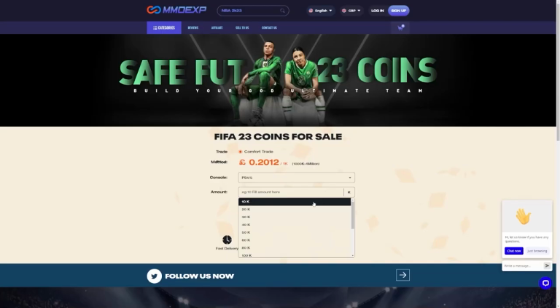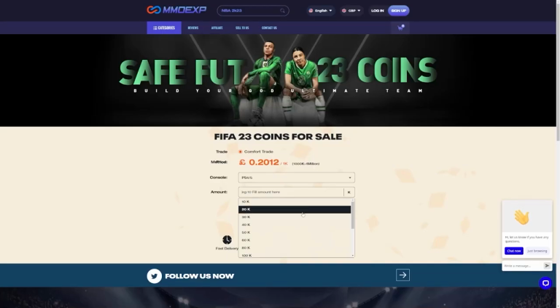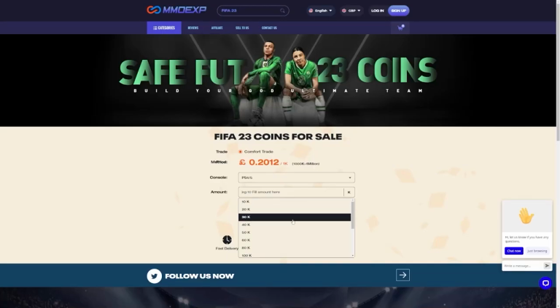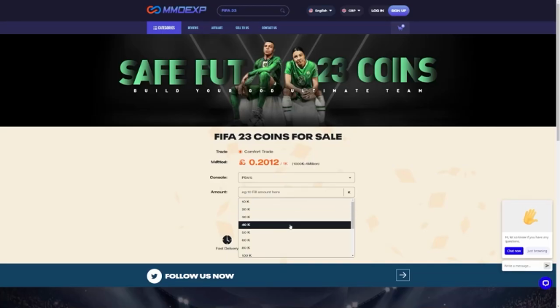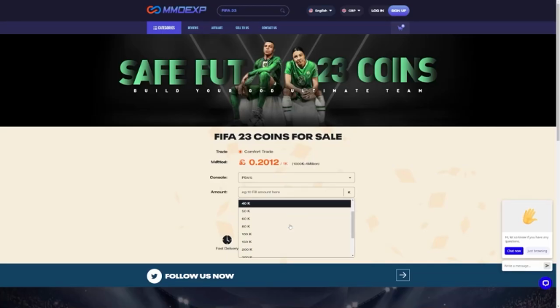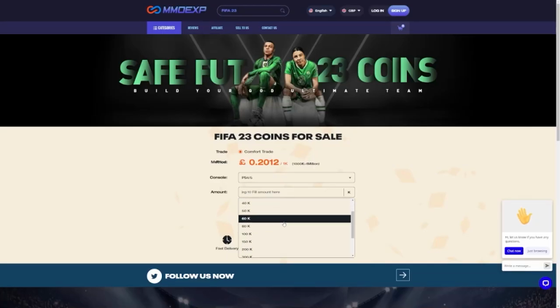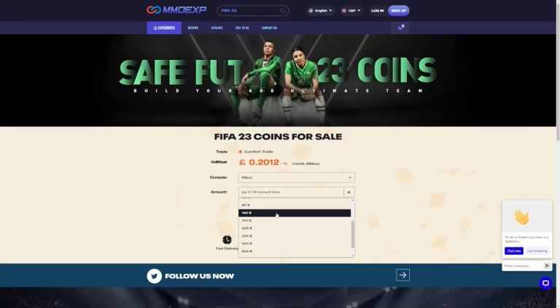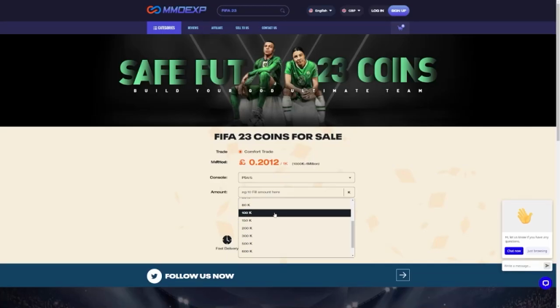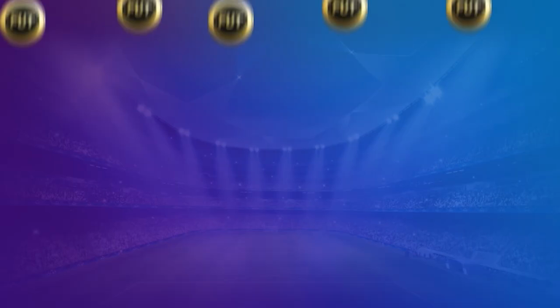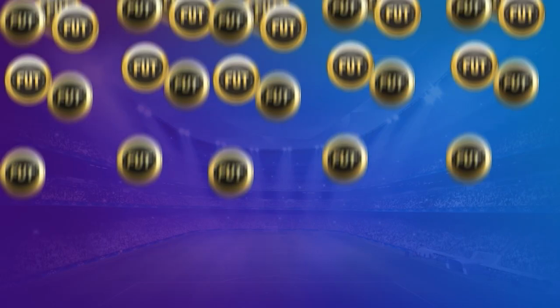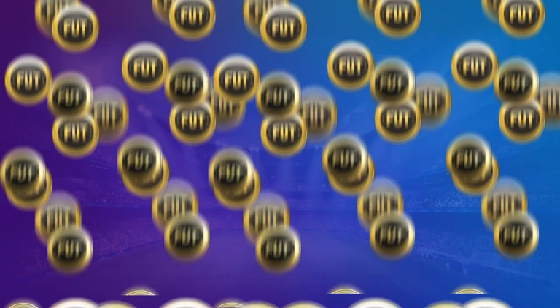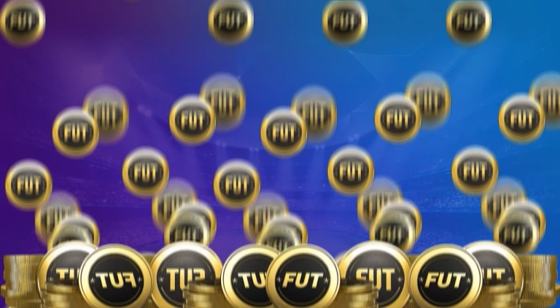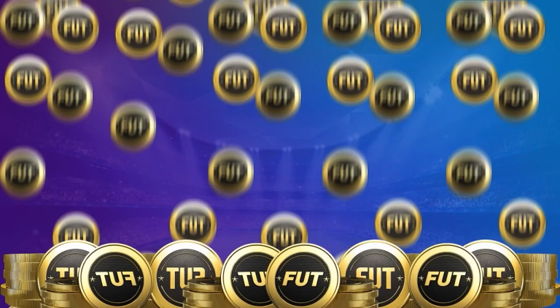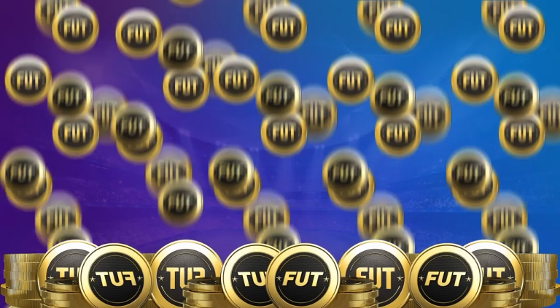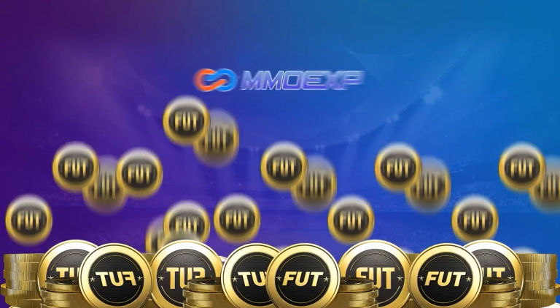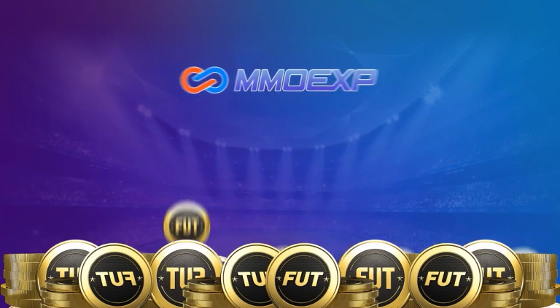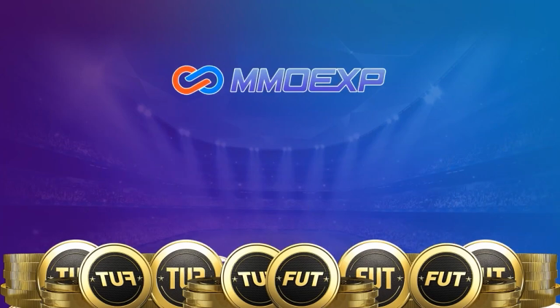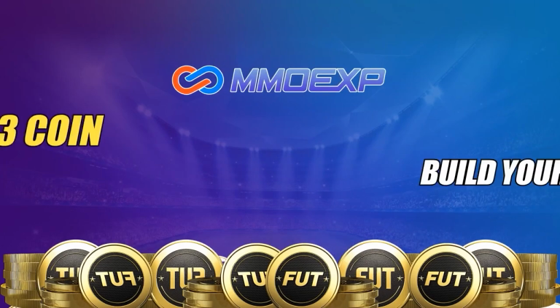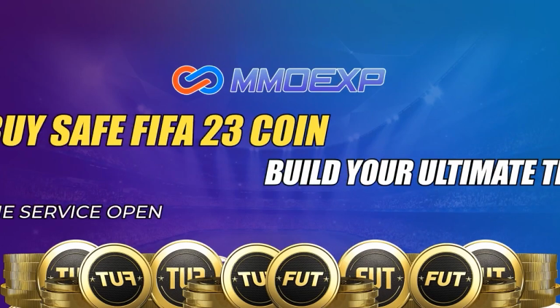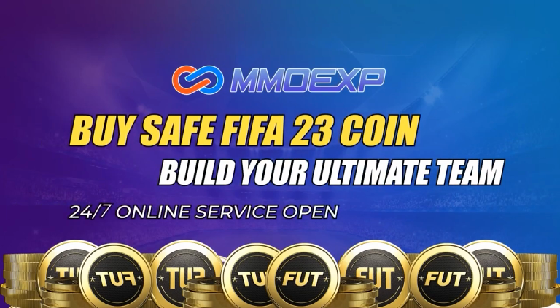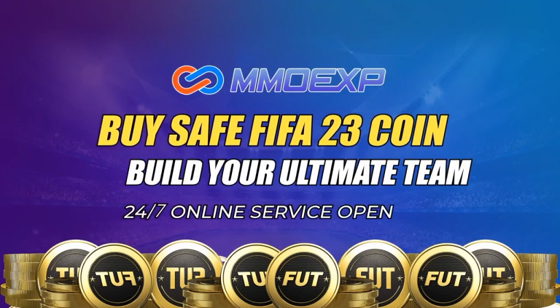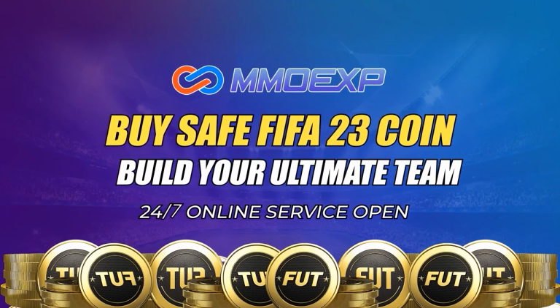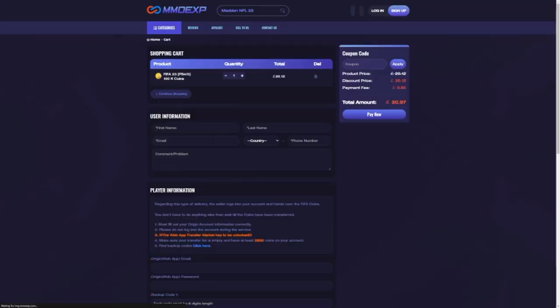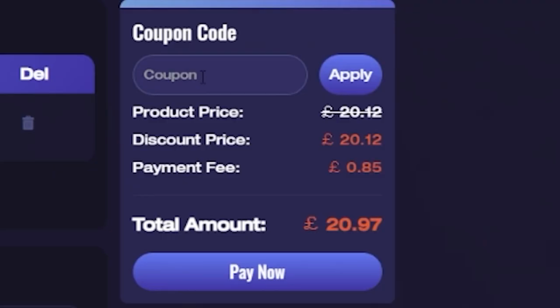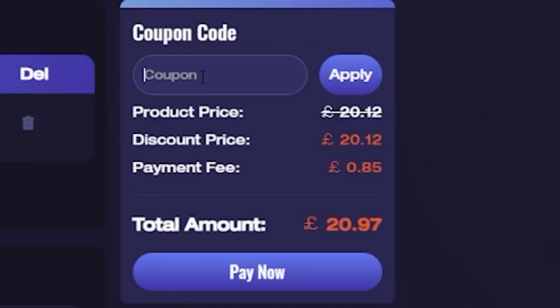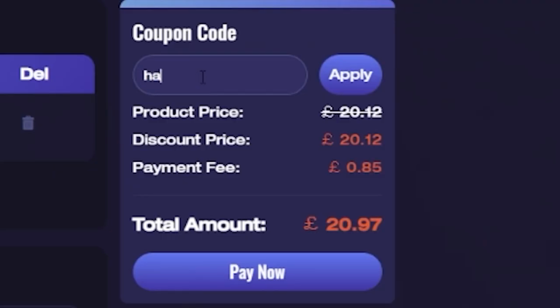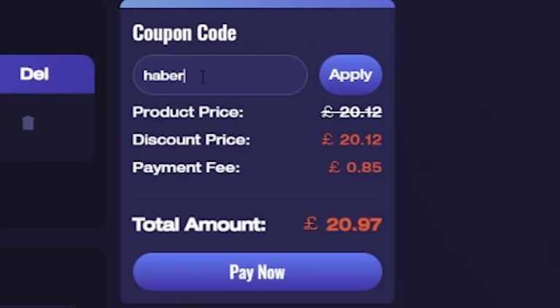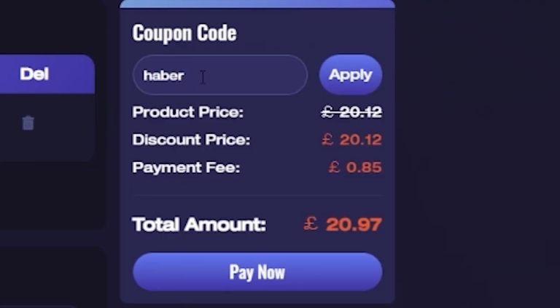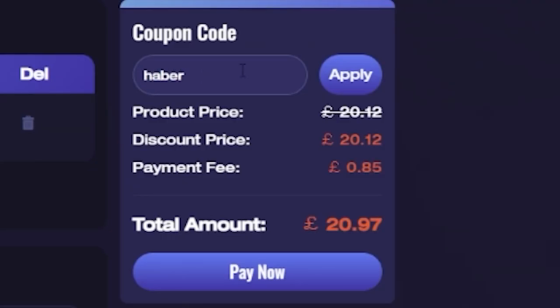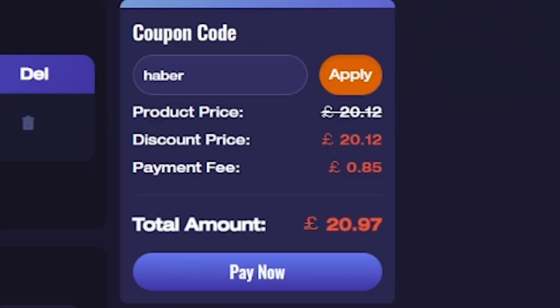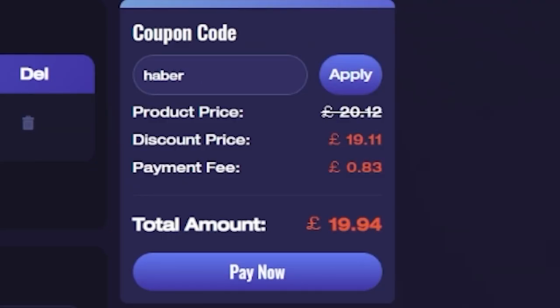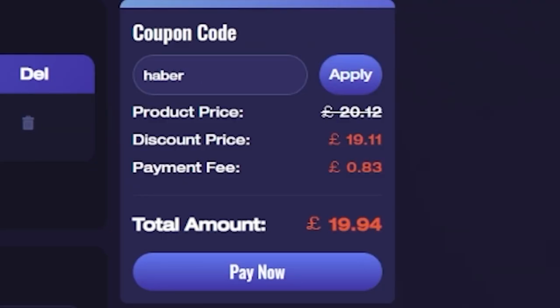For cheap, fast and reliable foot coins, check out MMO EXP. There is a link down below and use the code HABER to get yourself 5% off all of your orders.